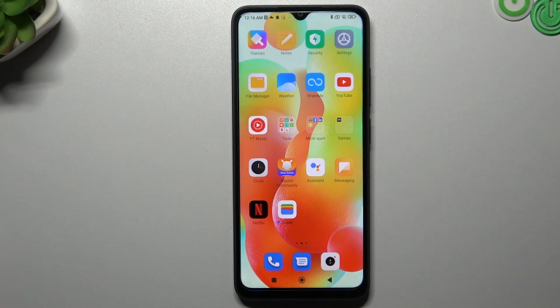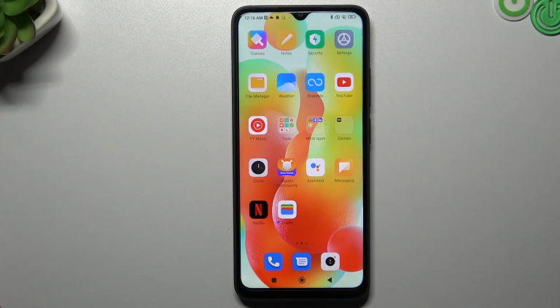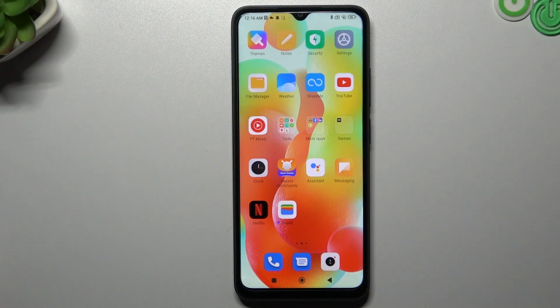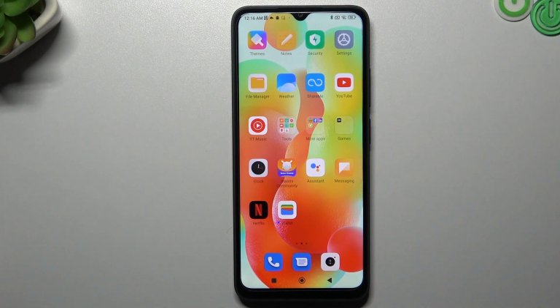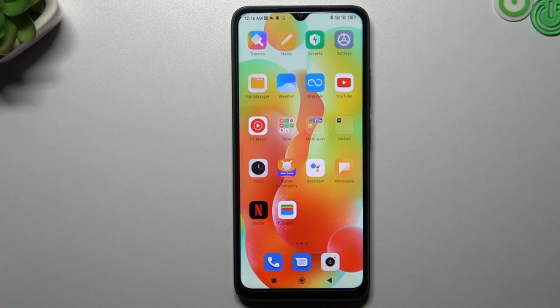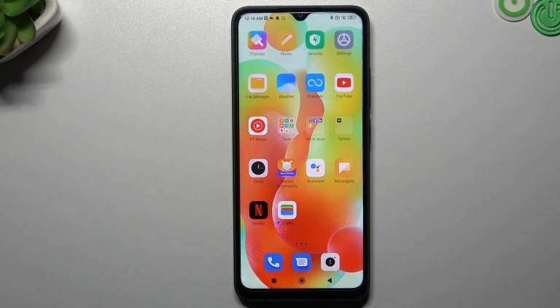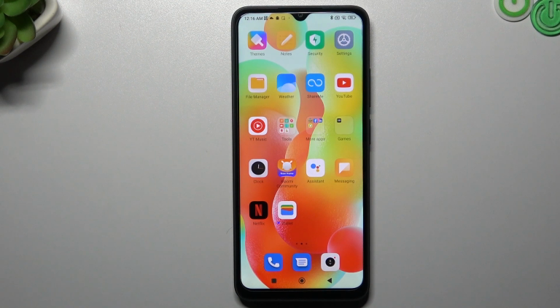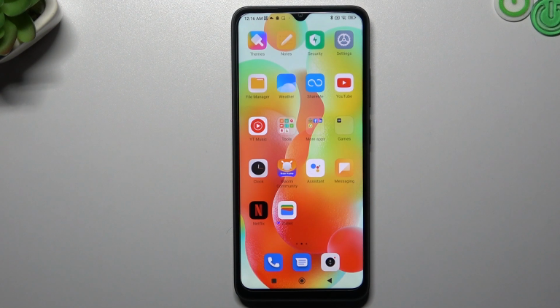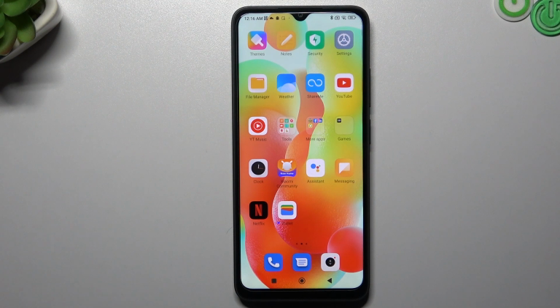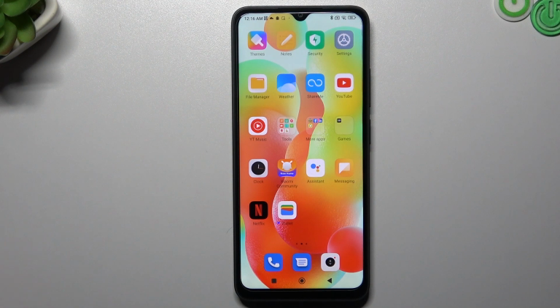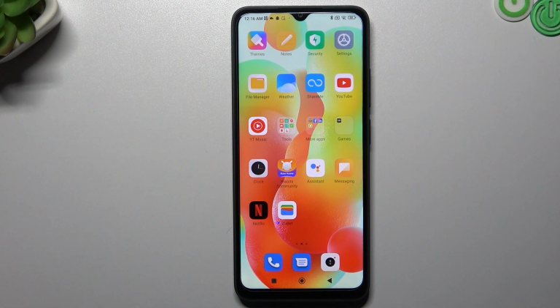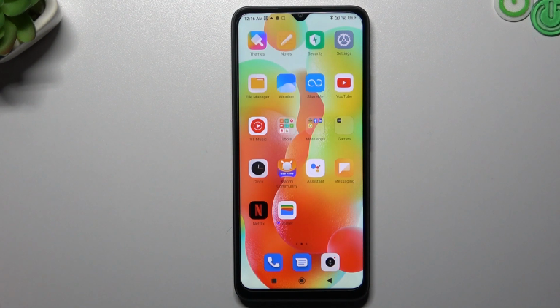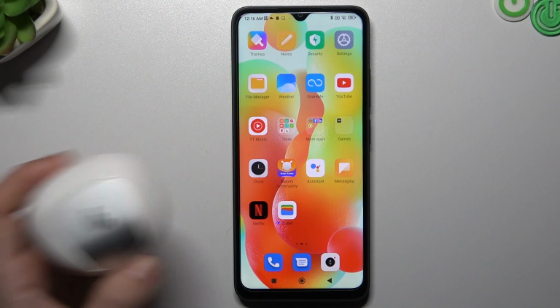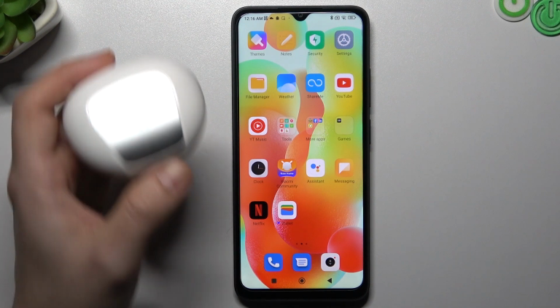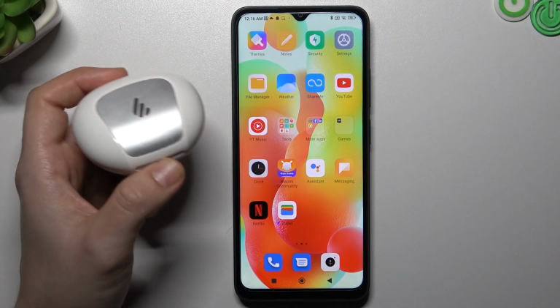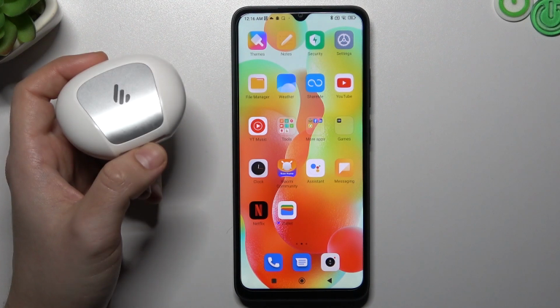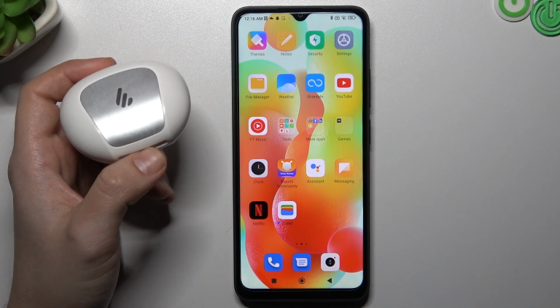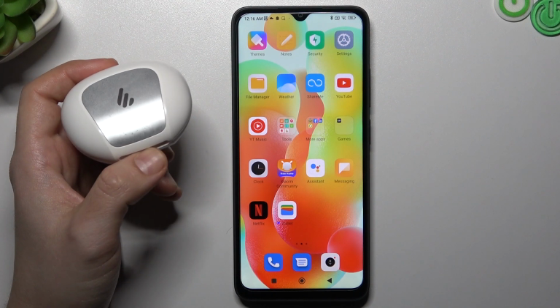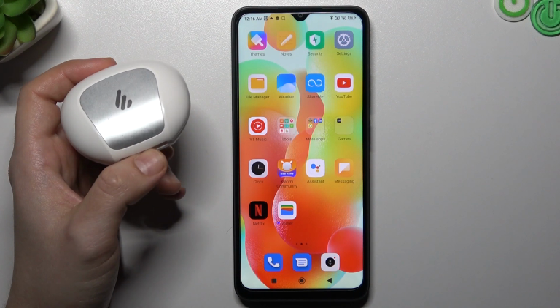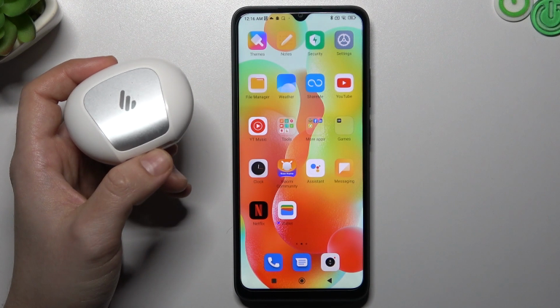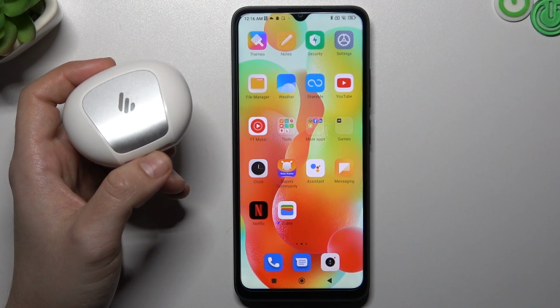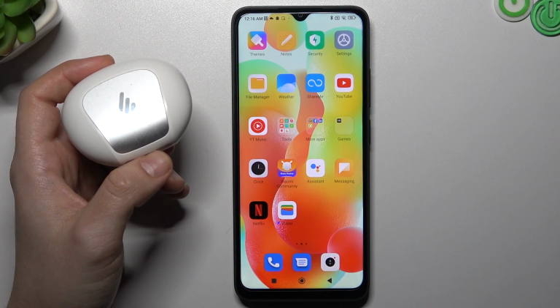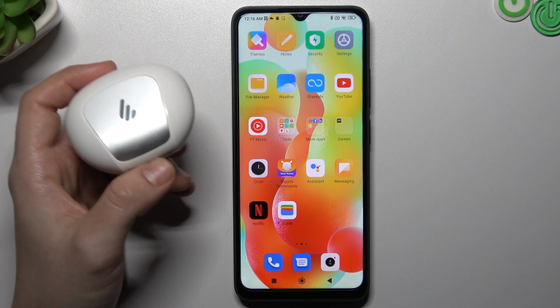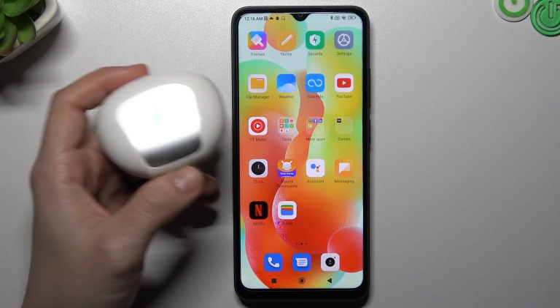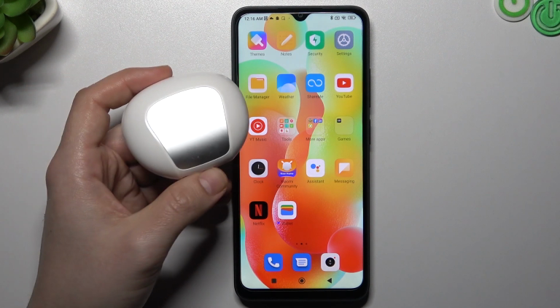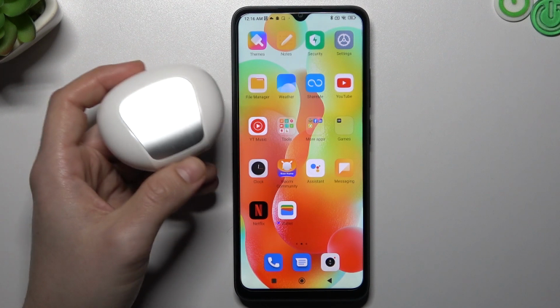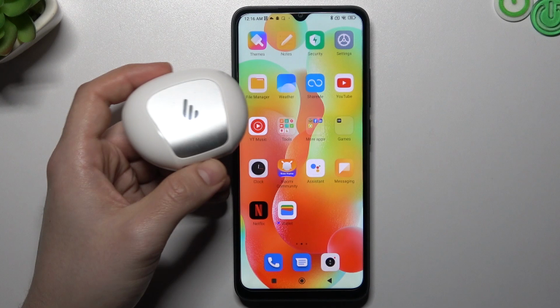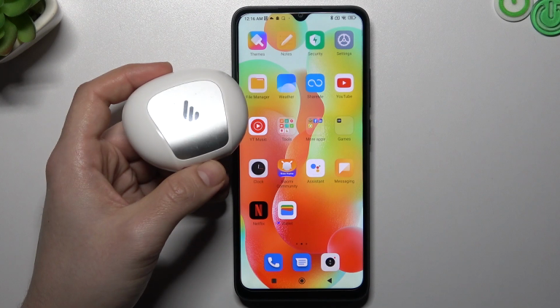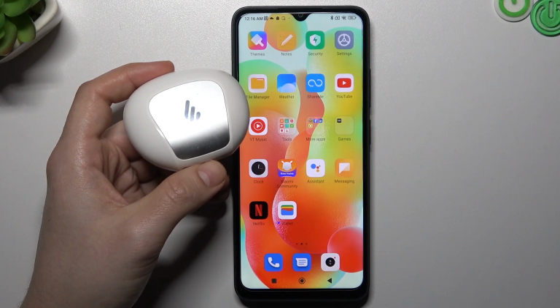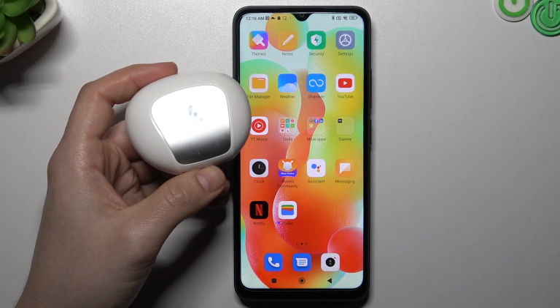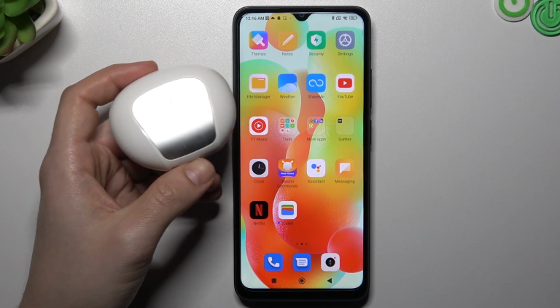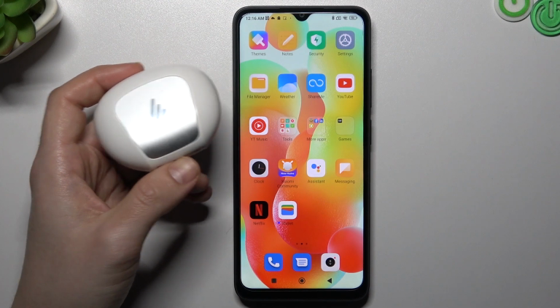Hello guys and welcome to the channel. Today I'm going to show you a few tips to try if you cannot find your Bluetooth accessory on the Redmi A1 Plus.